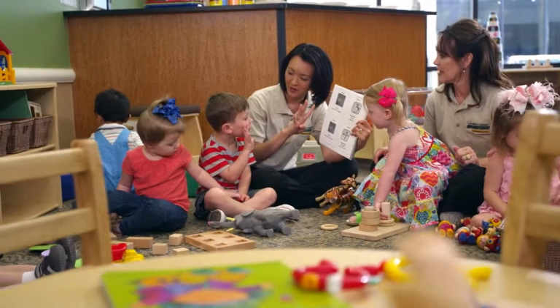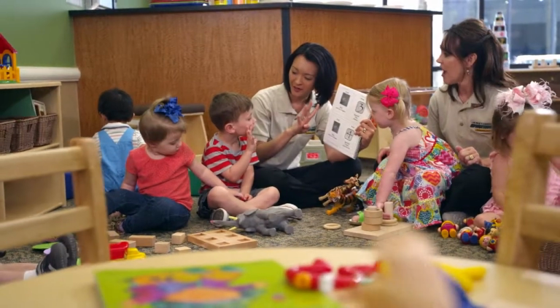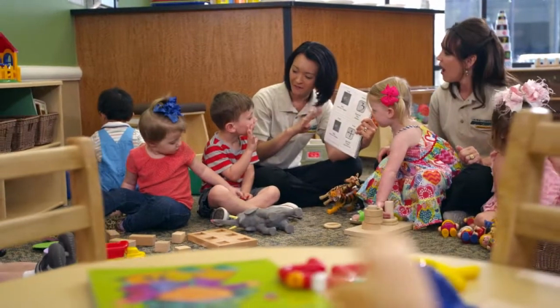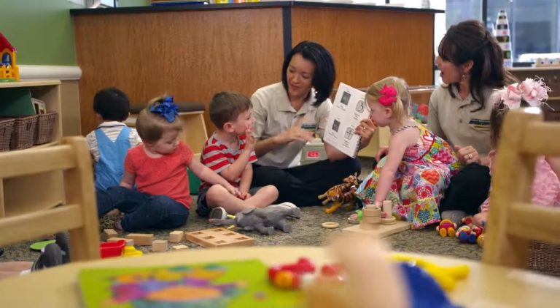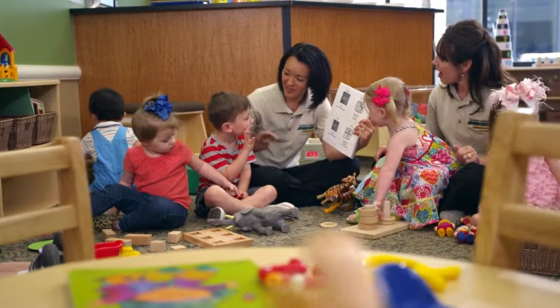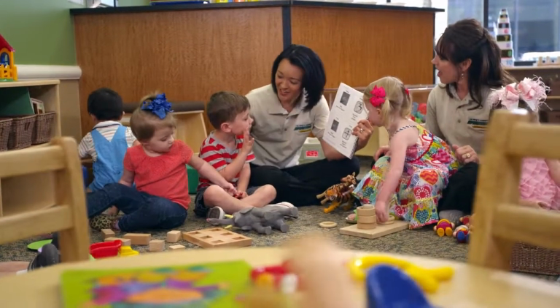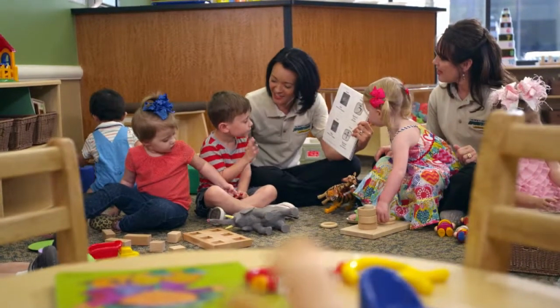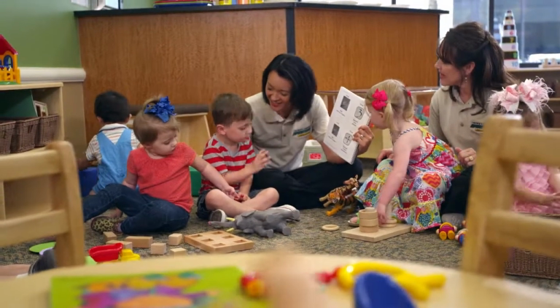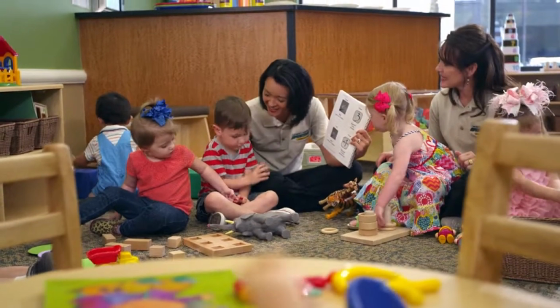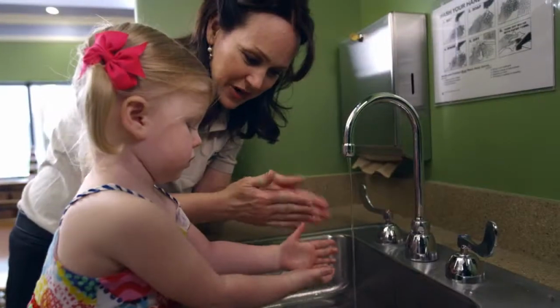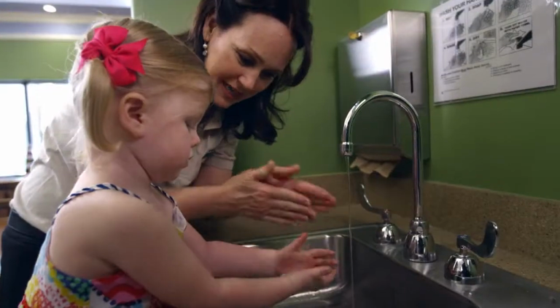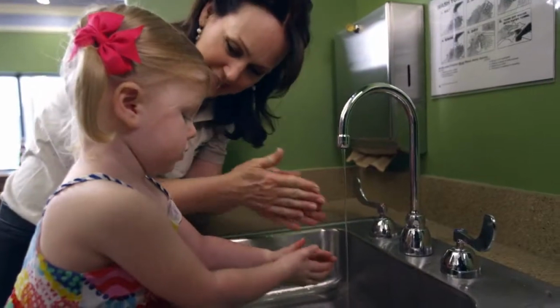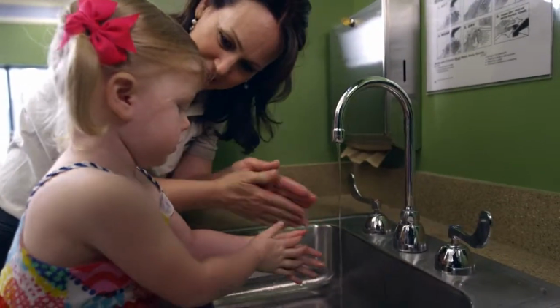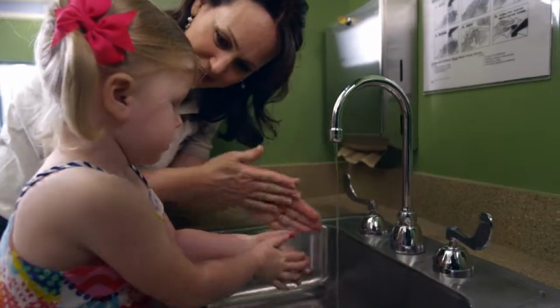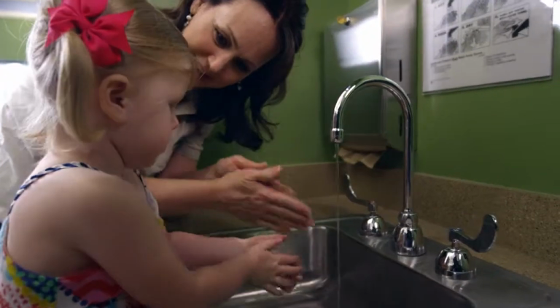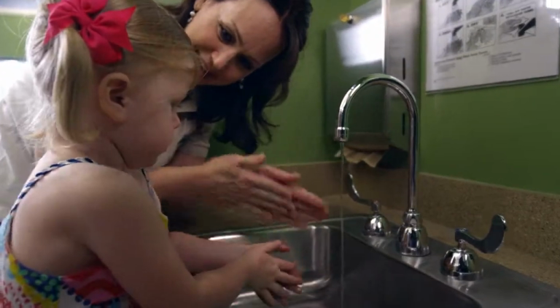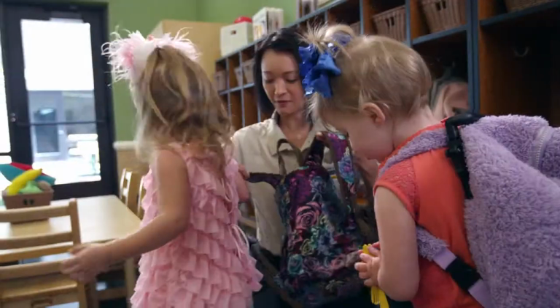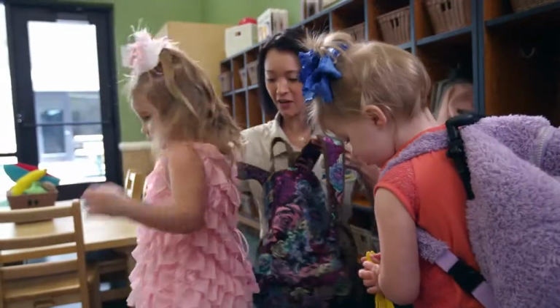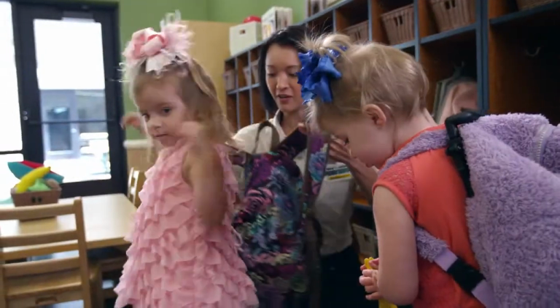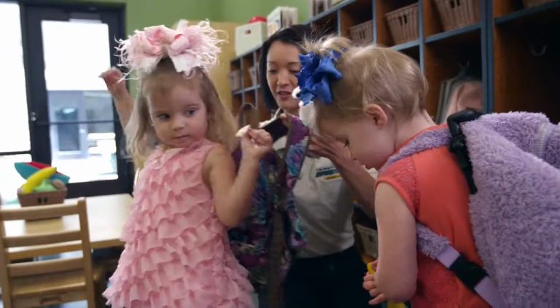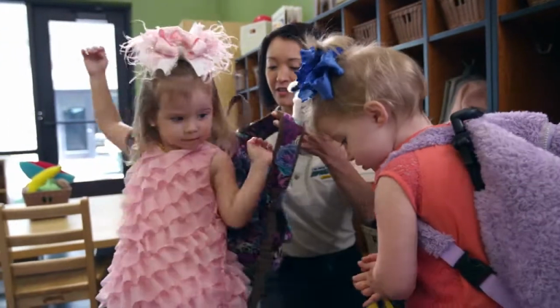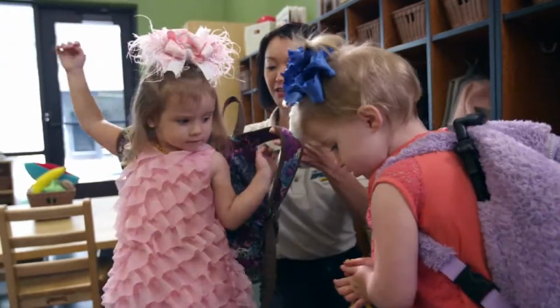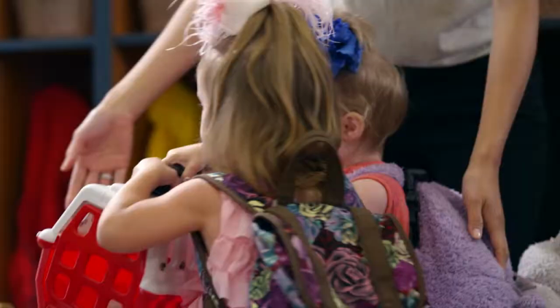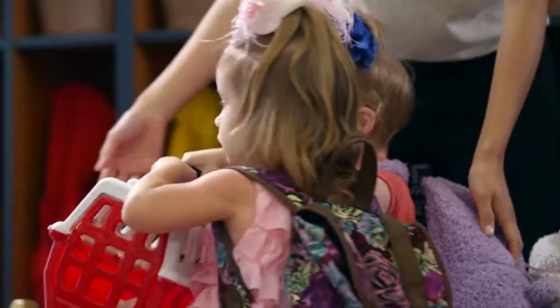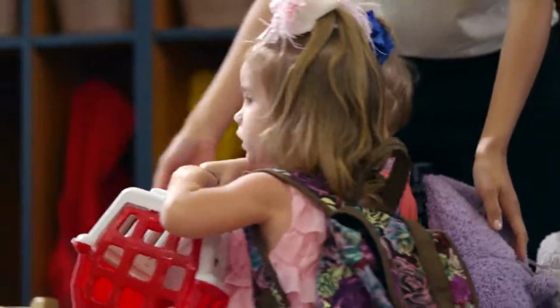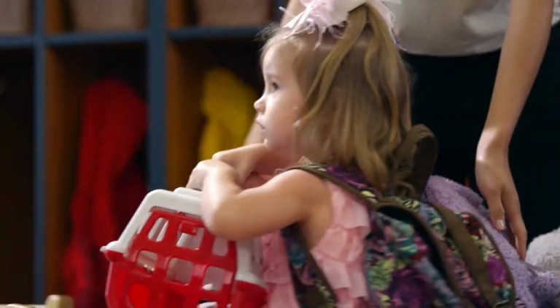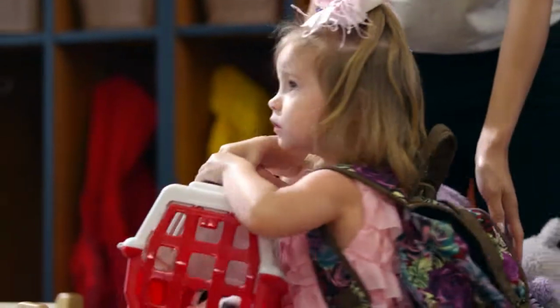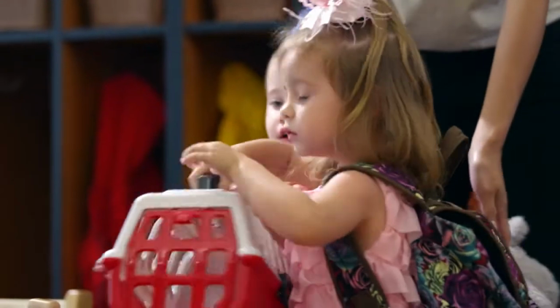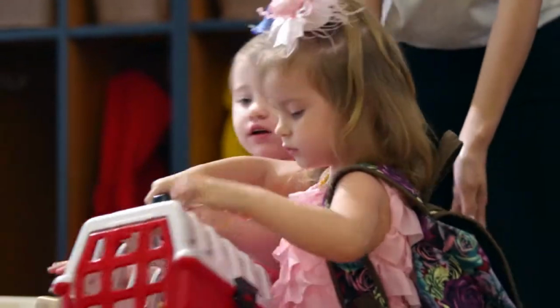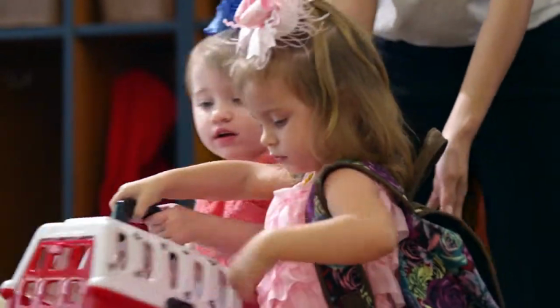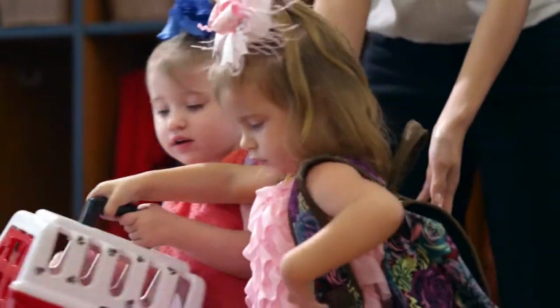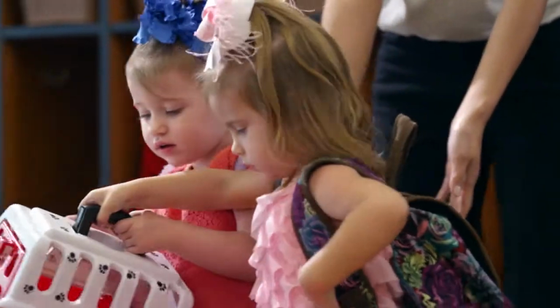For more information about our Voyager's toddler program, please schedule a tour today at a Children's Learning Adventure near you.